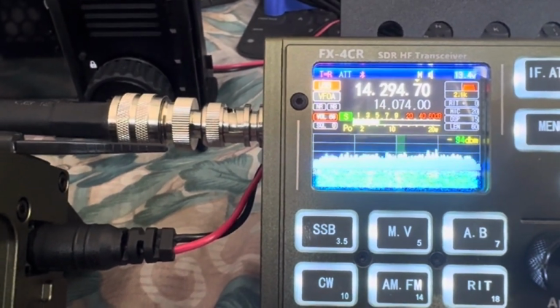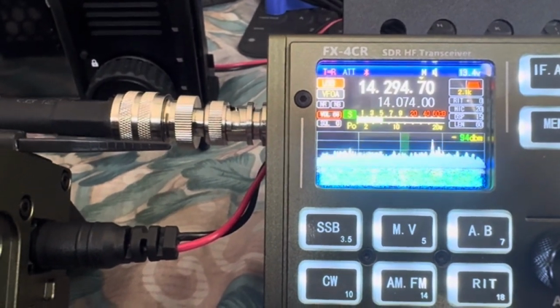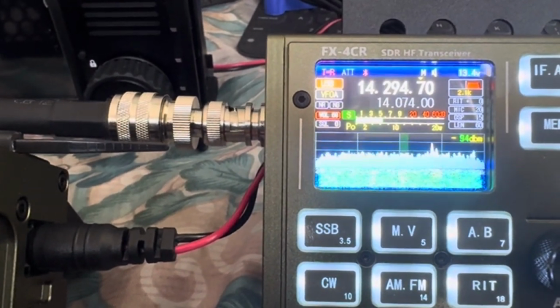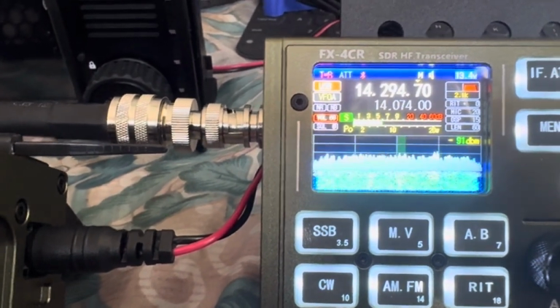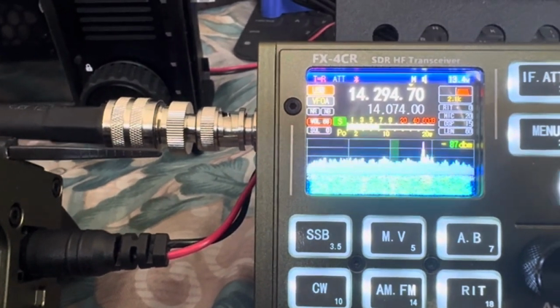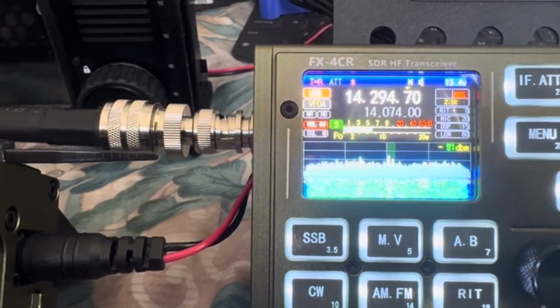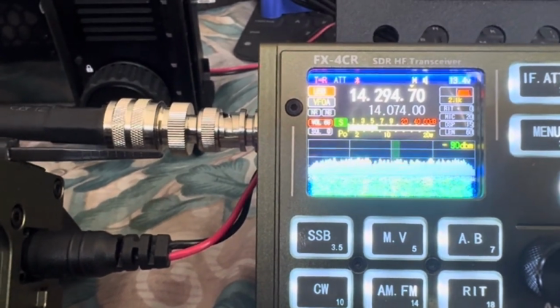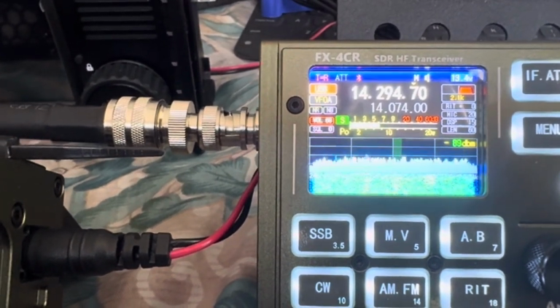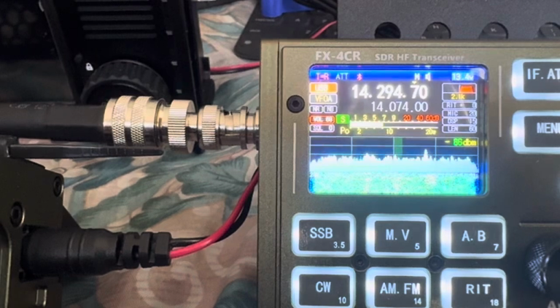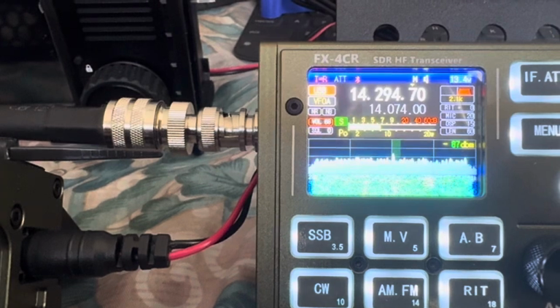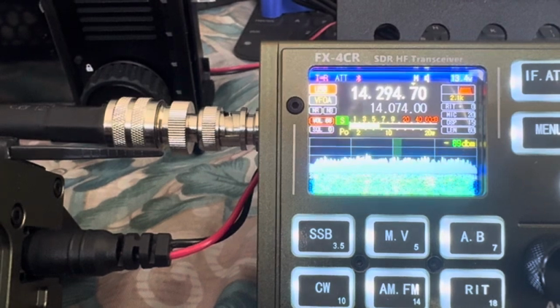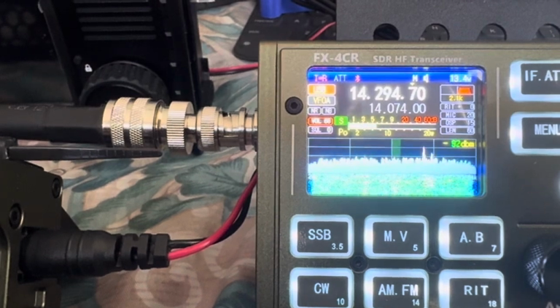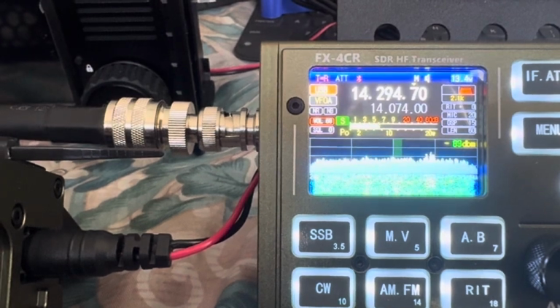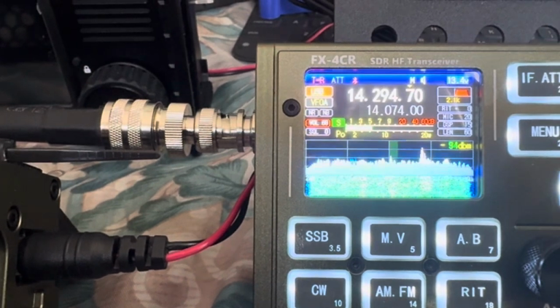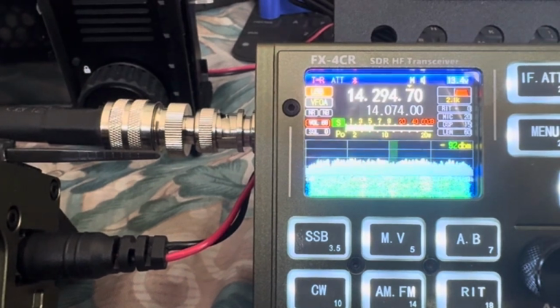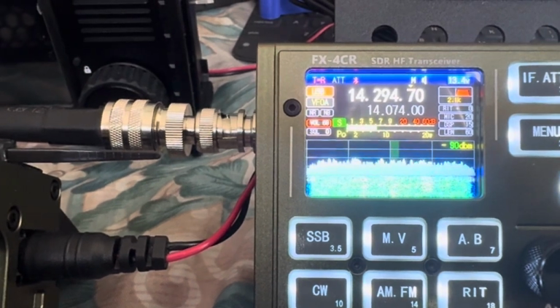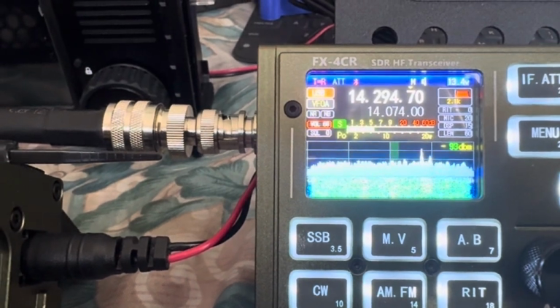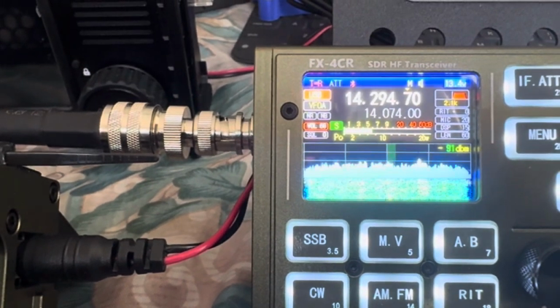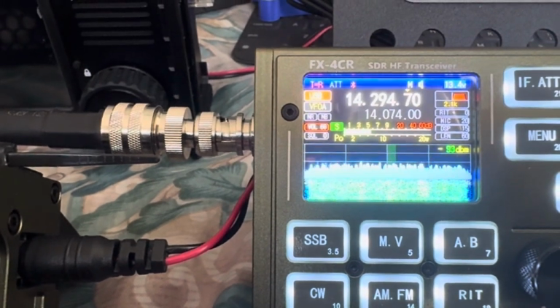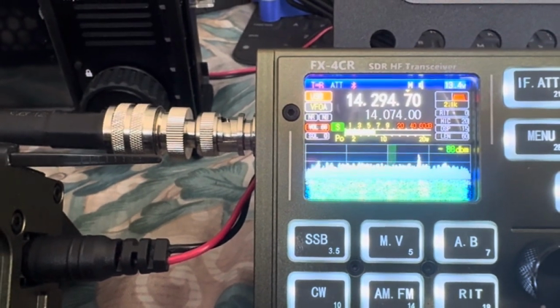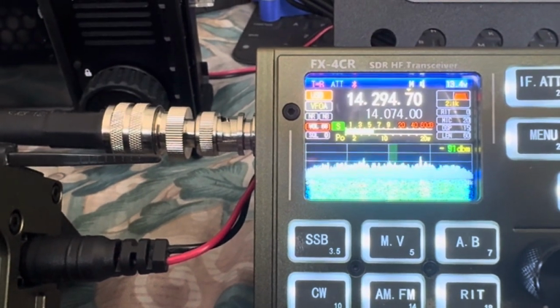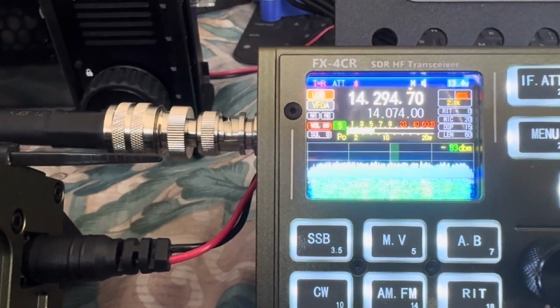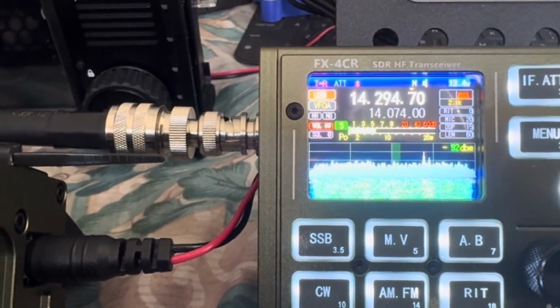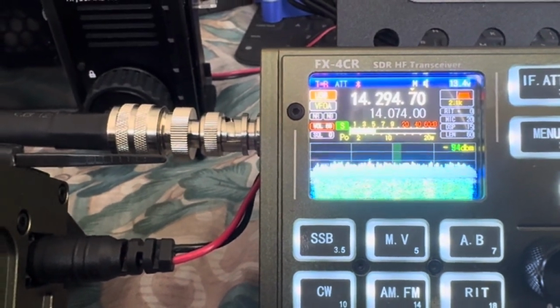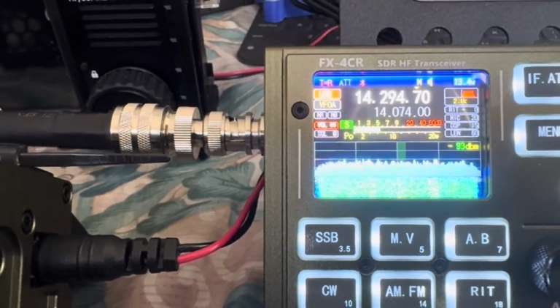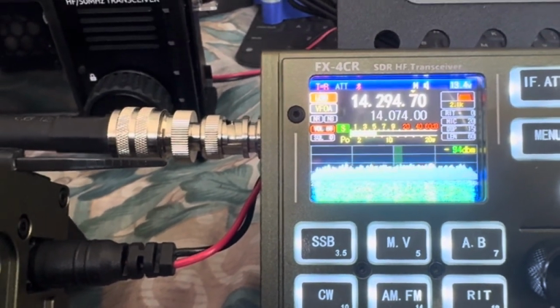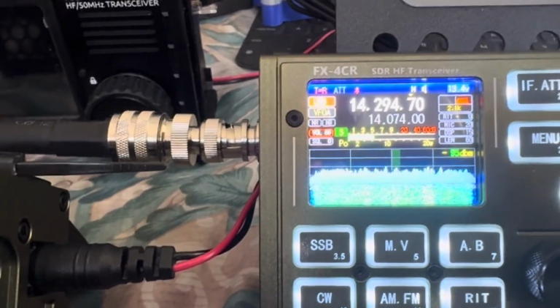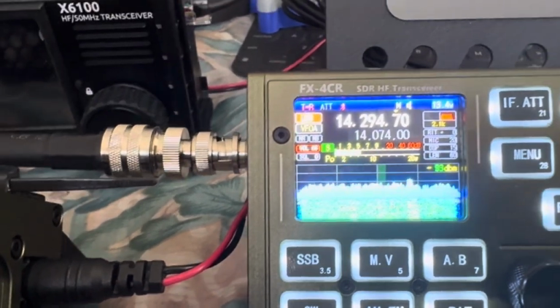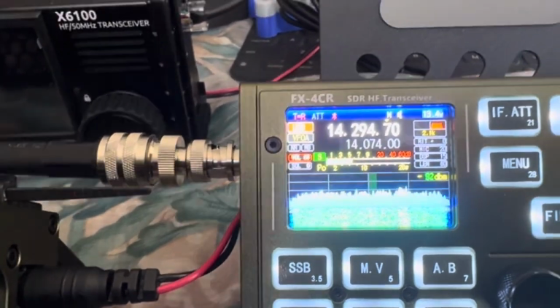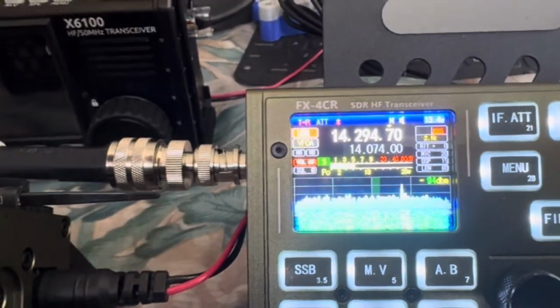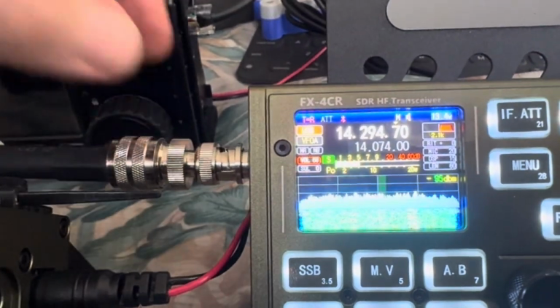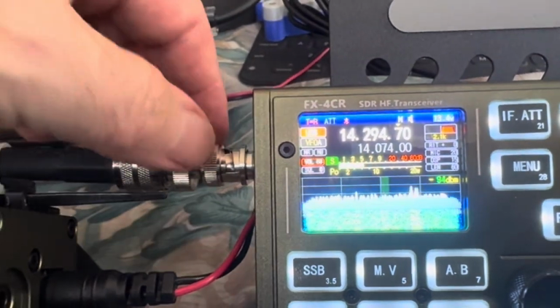I think the filter is set at 2.0 kHz as well.